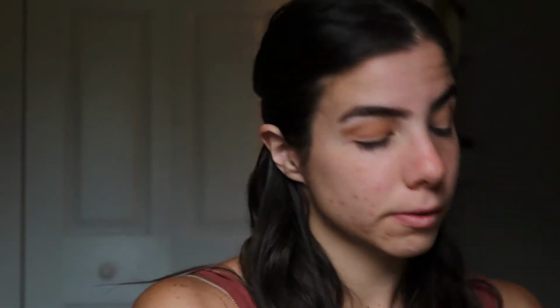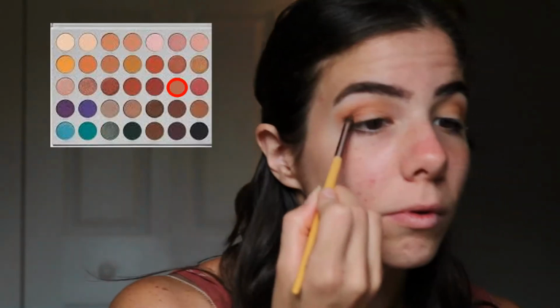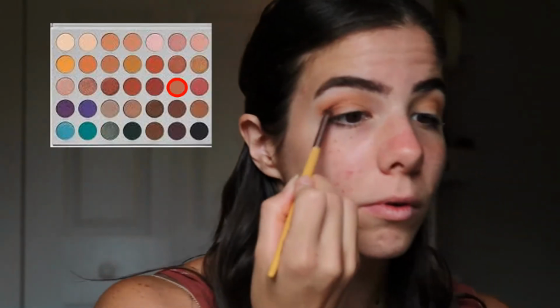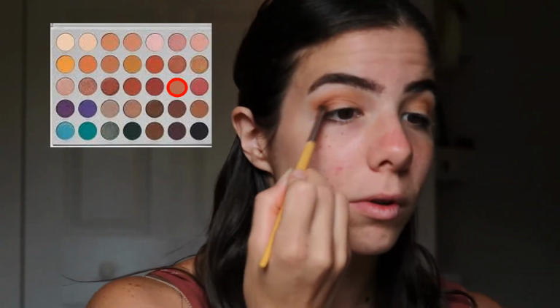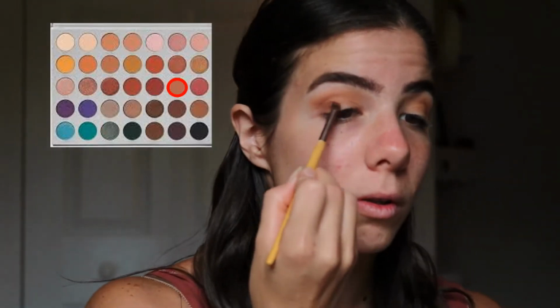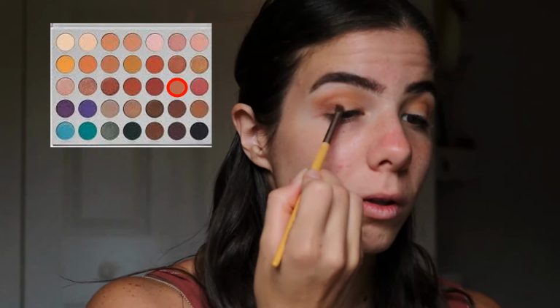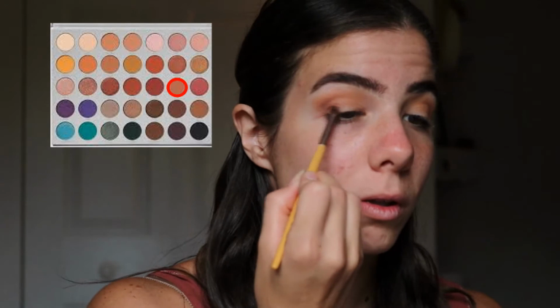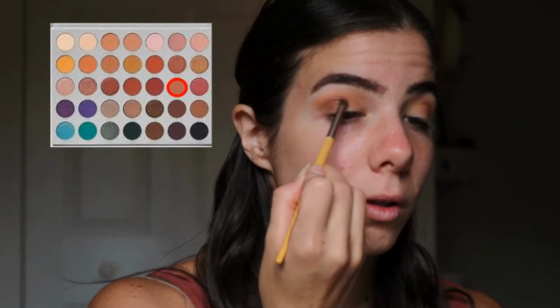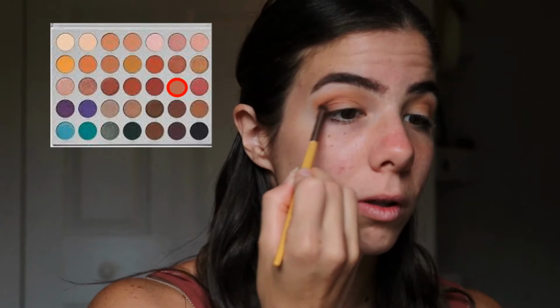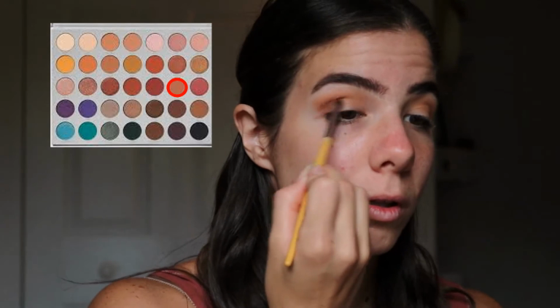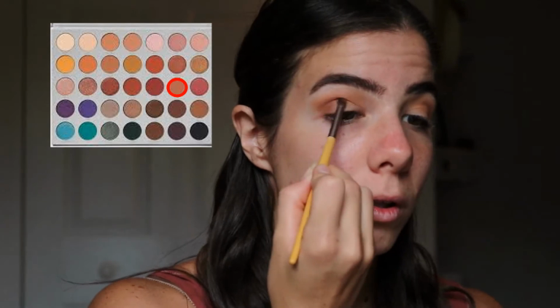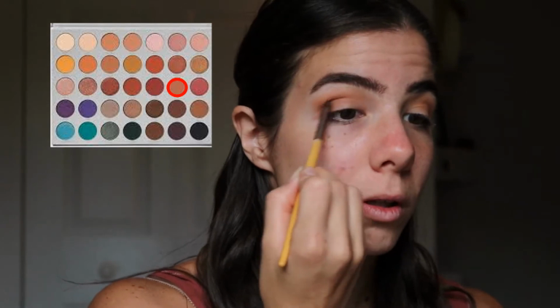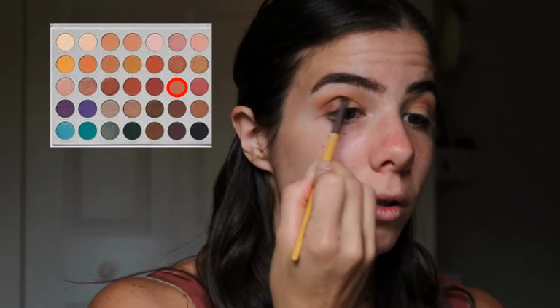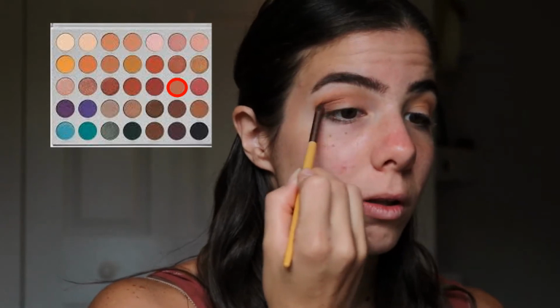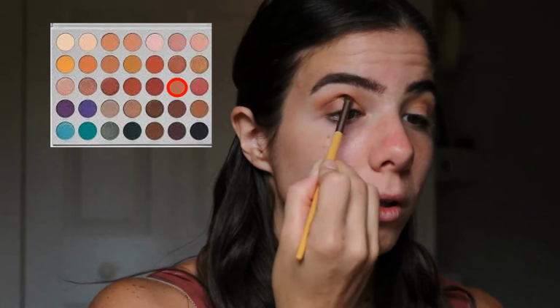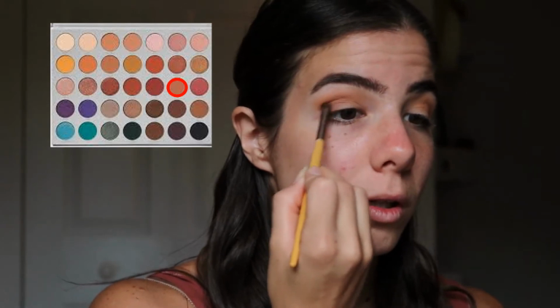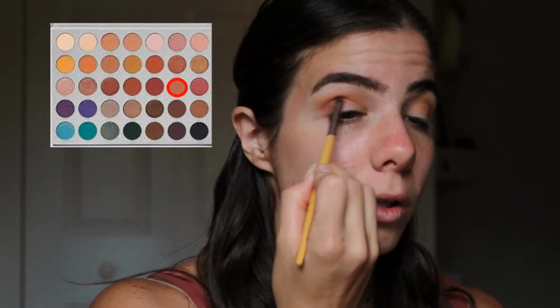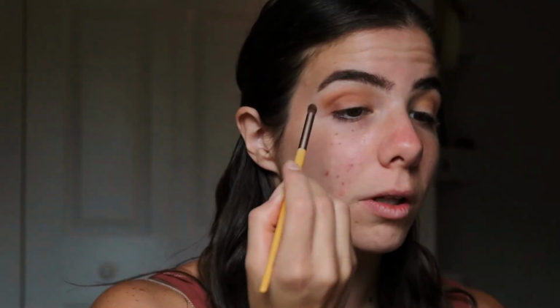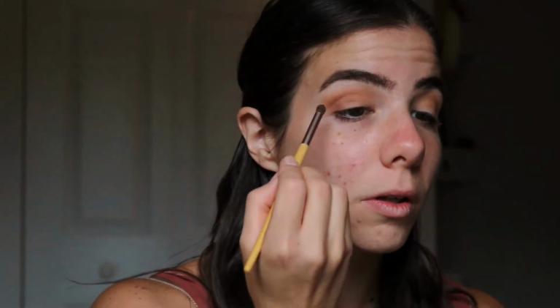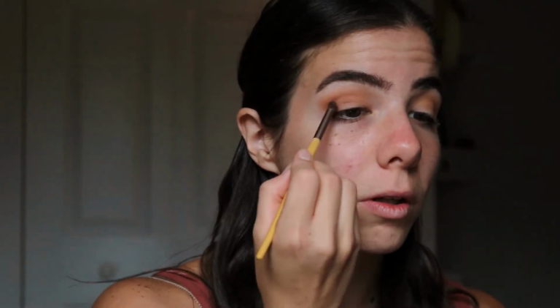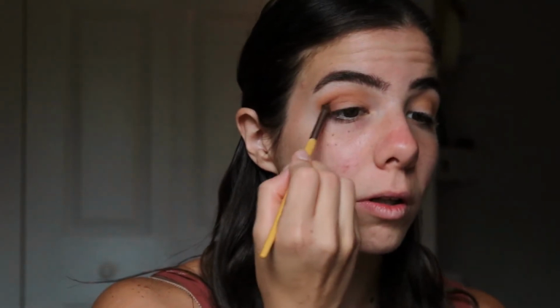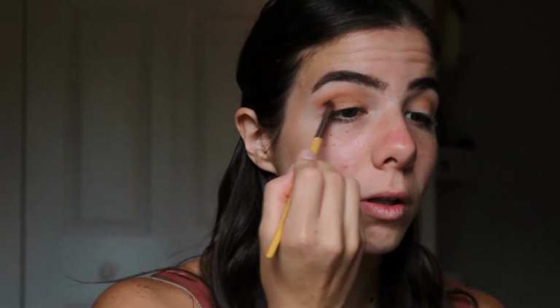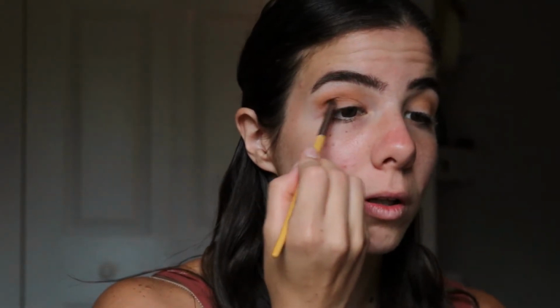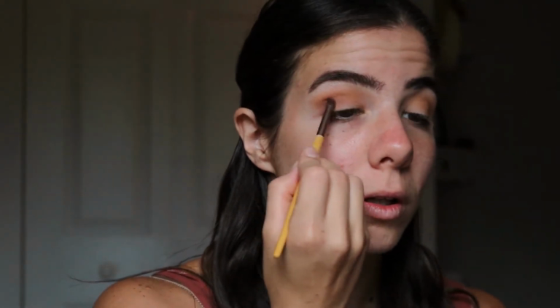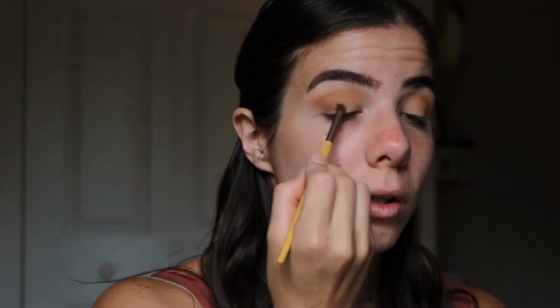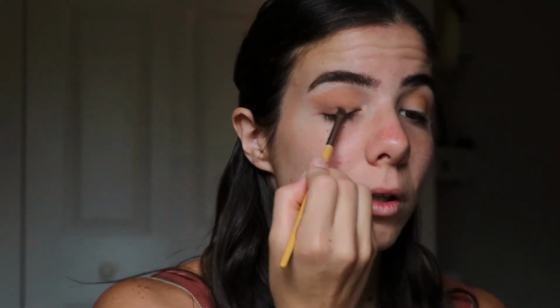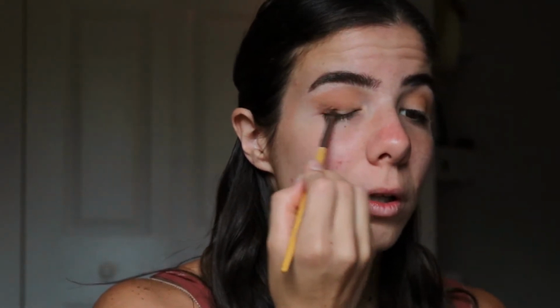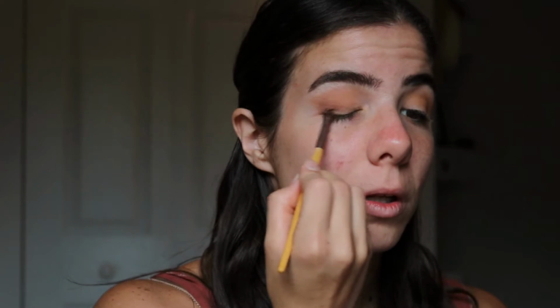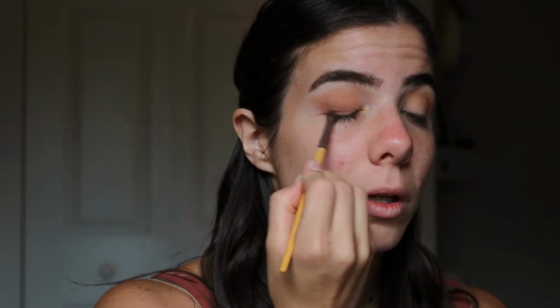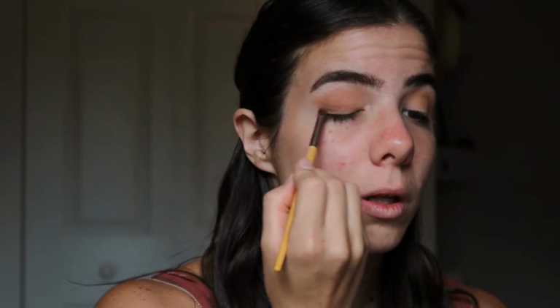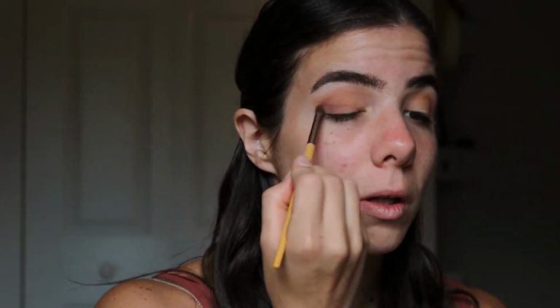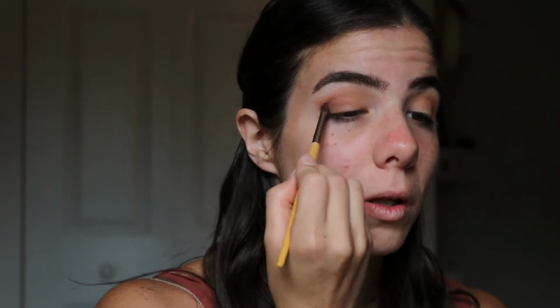Here I'm going with the shade Funds back into my crease in that outer corner to deepen the look a little bit.